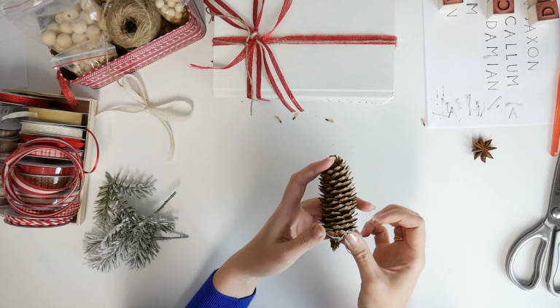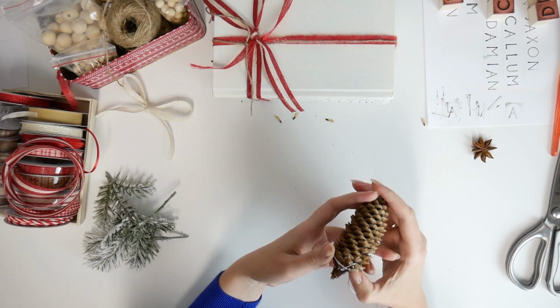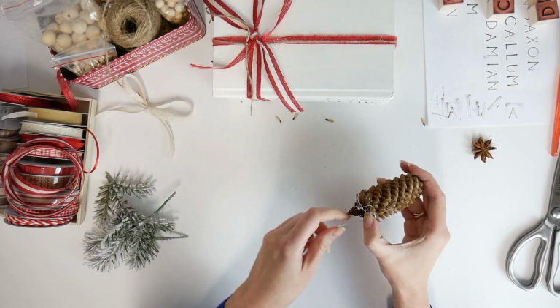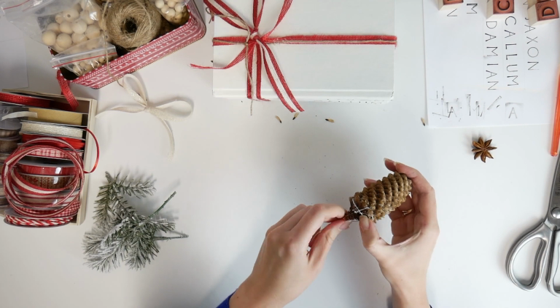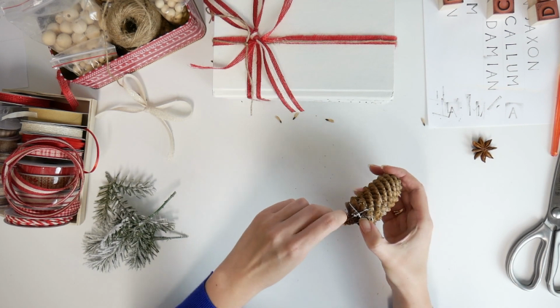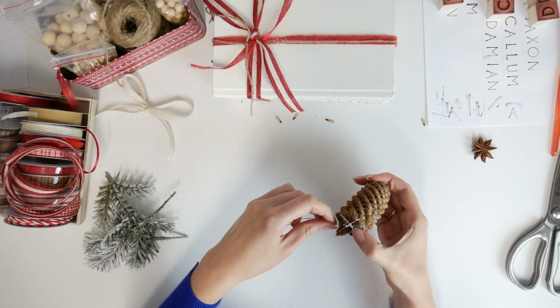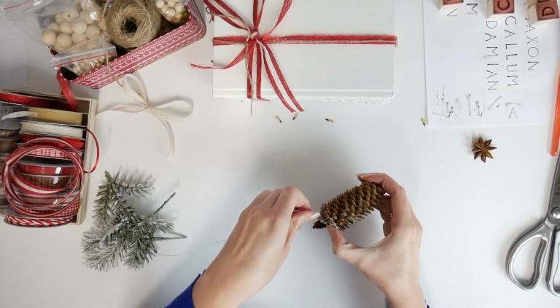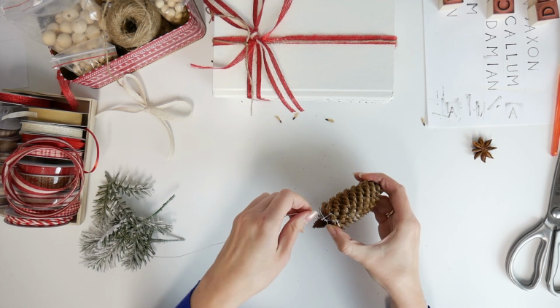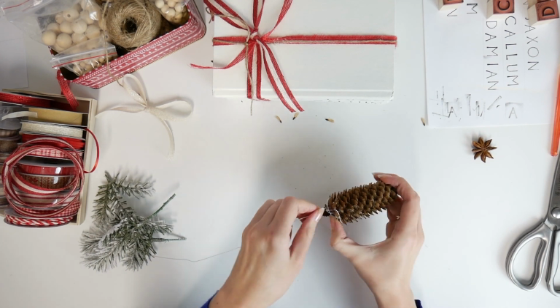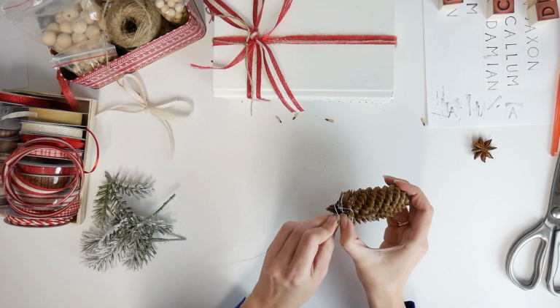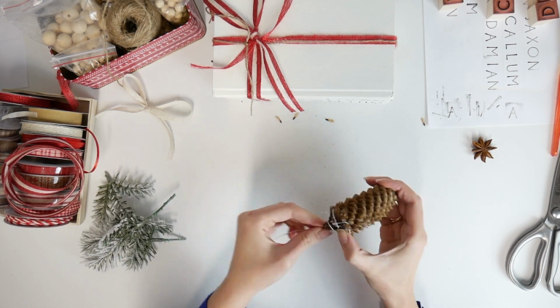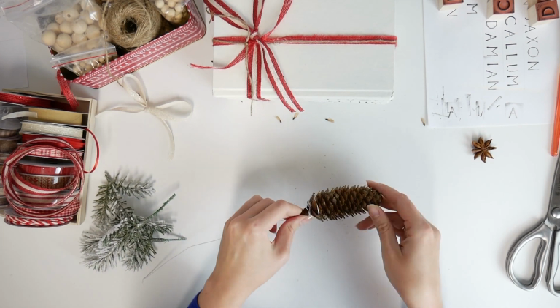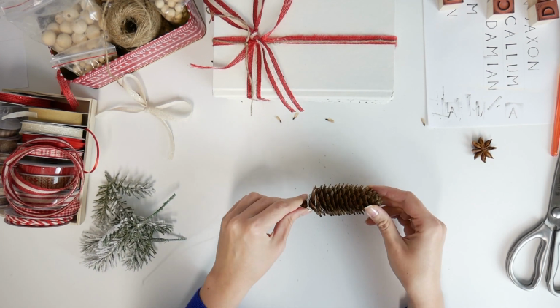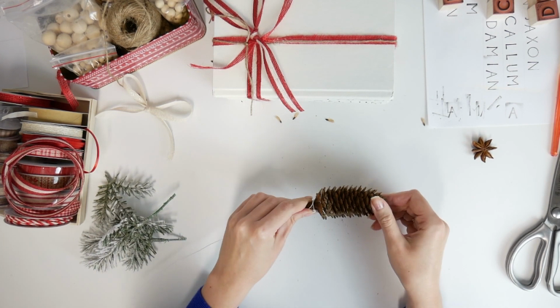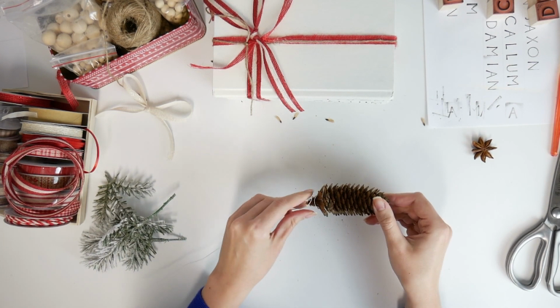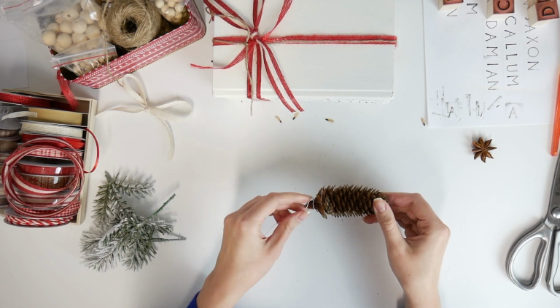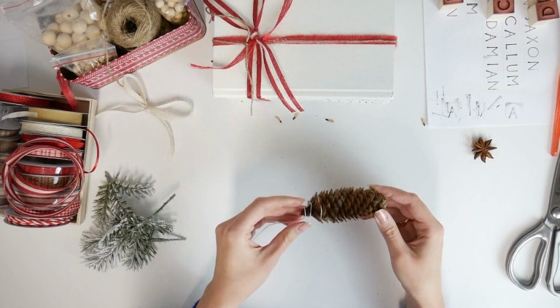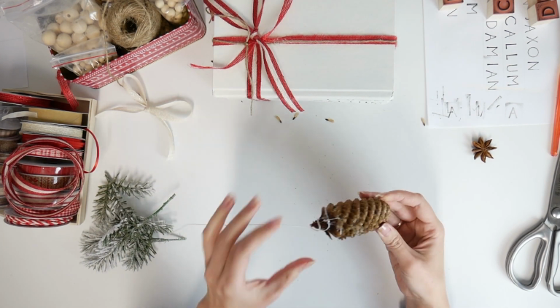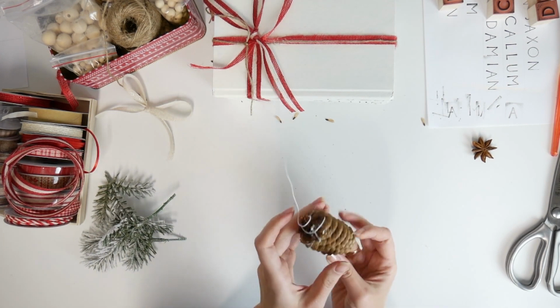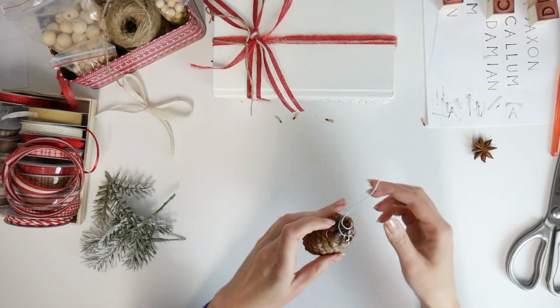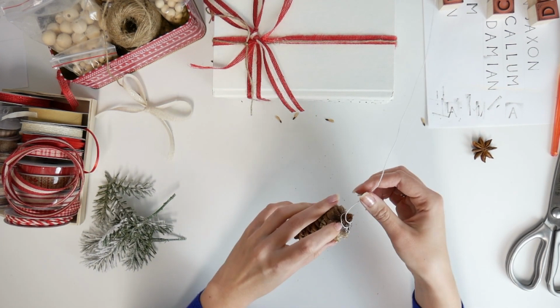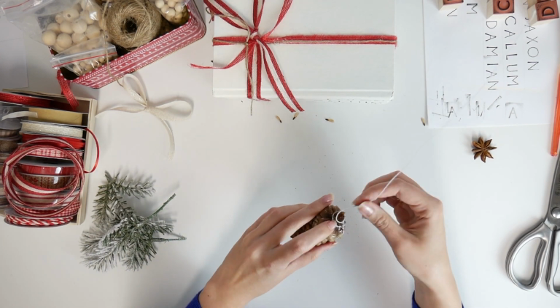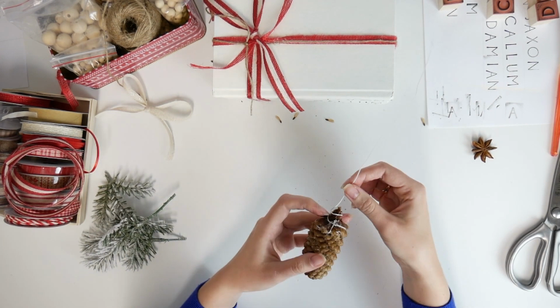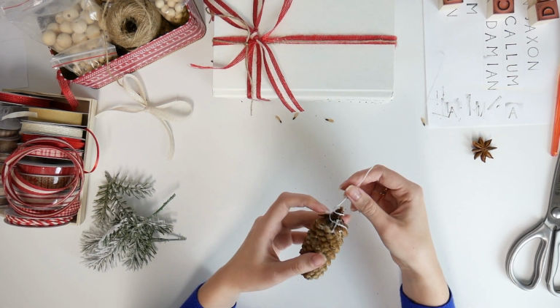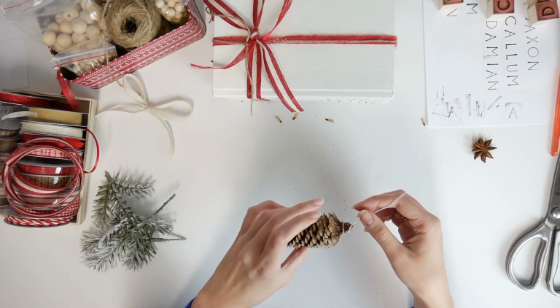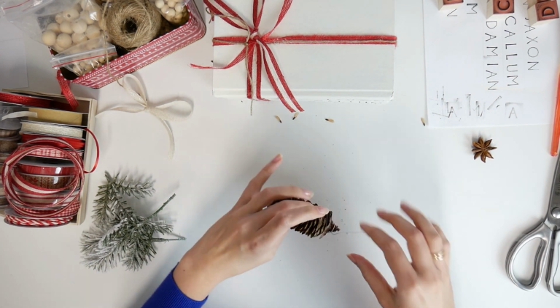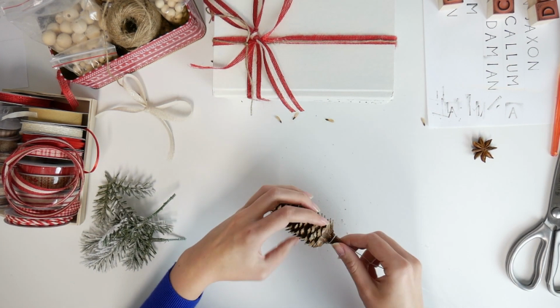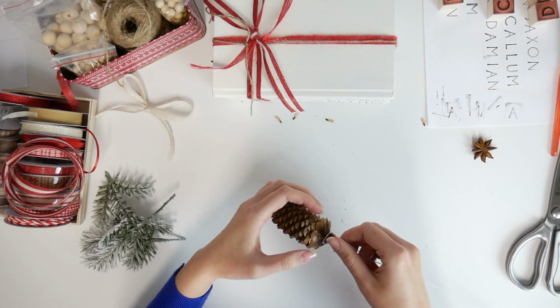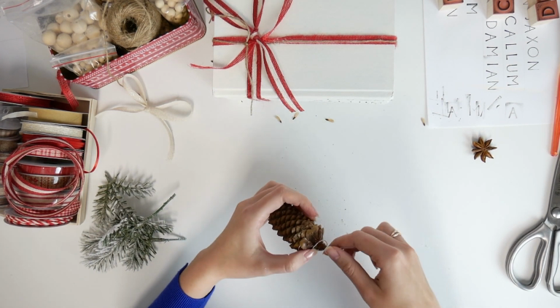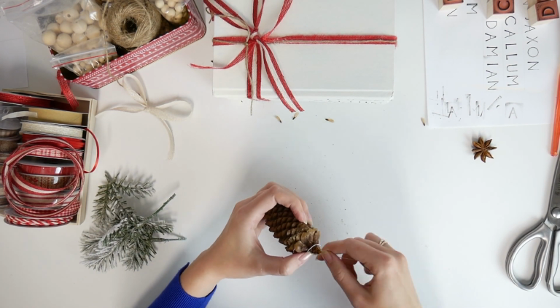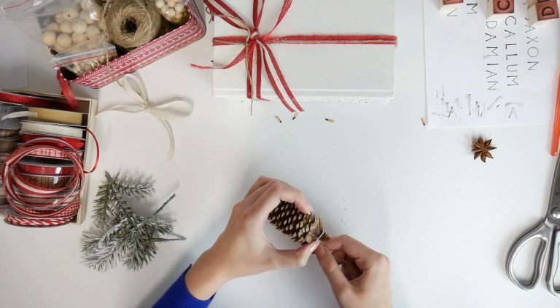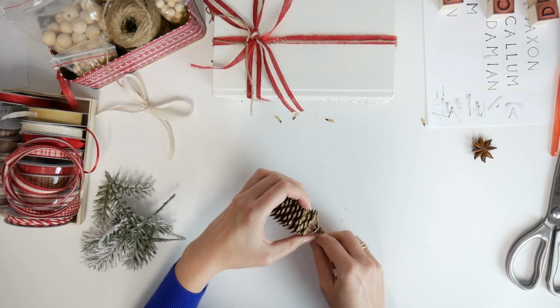I took a flower wire, wrapped it around a pine cone, and attached it to the books that way.